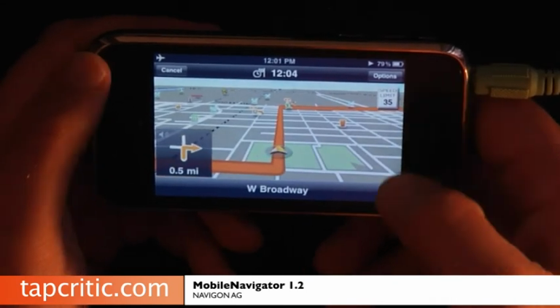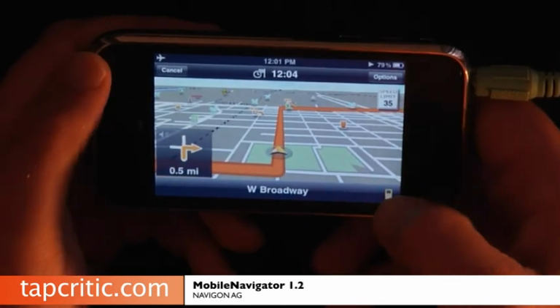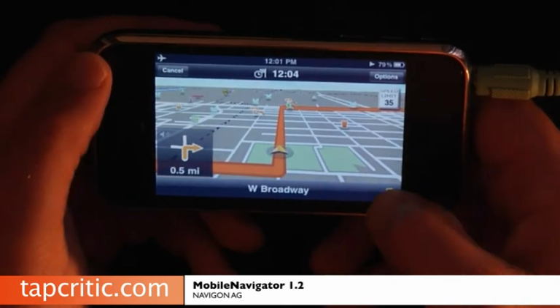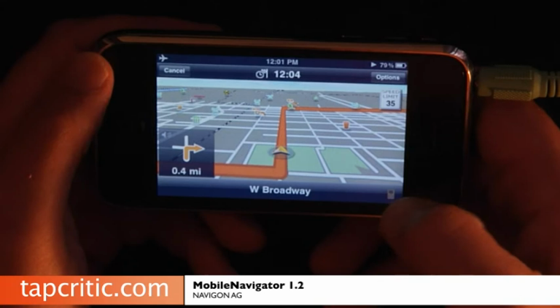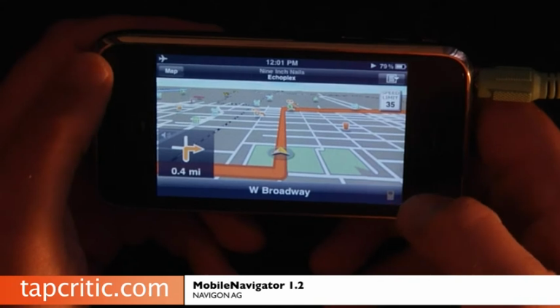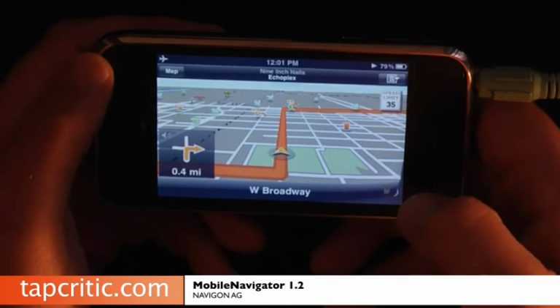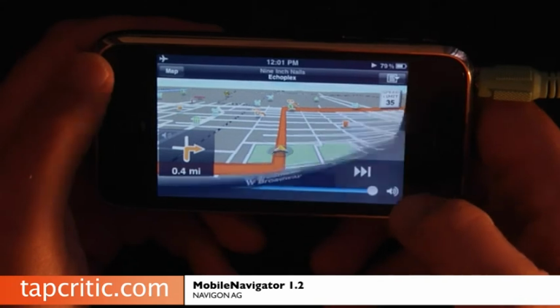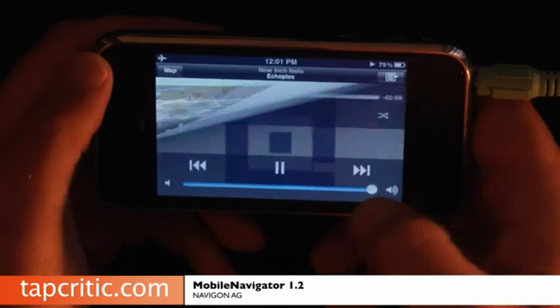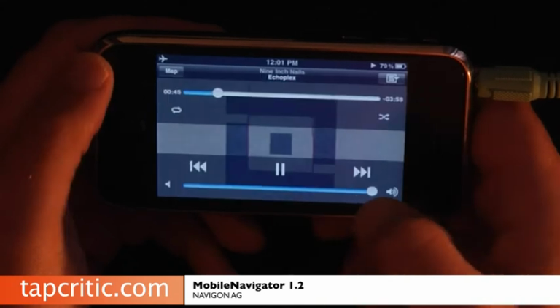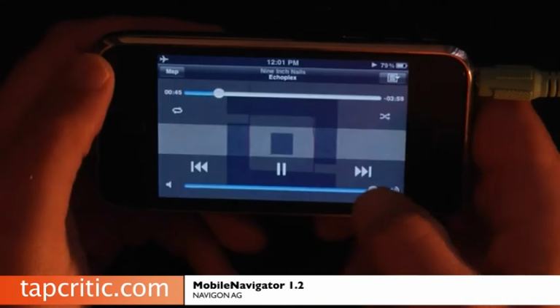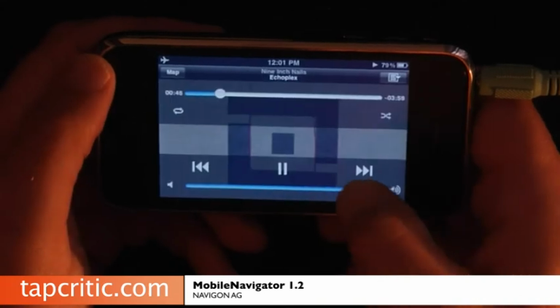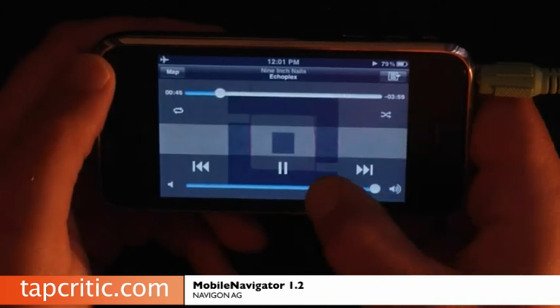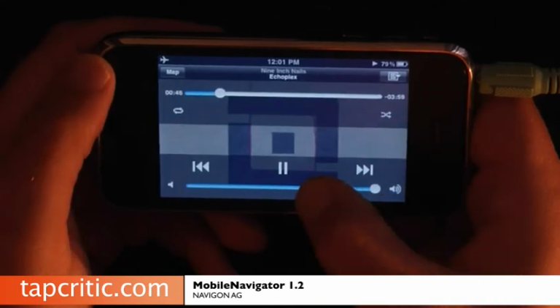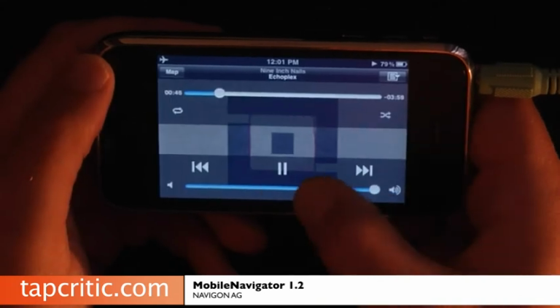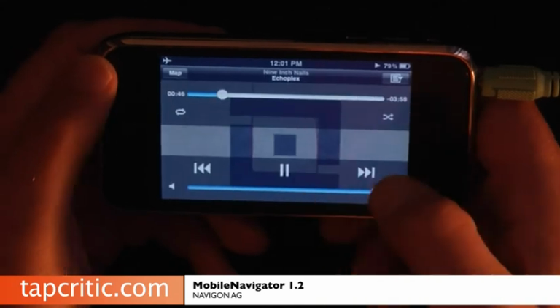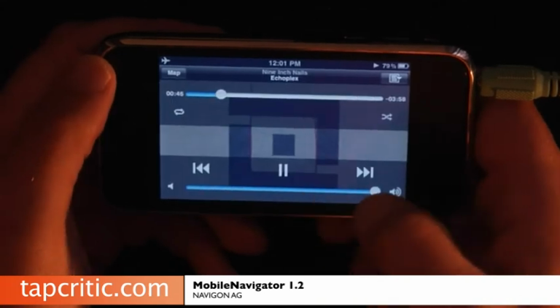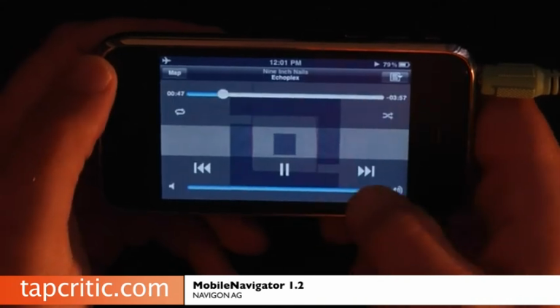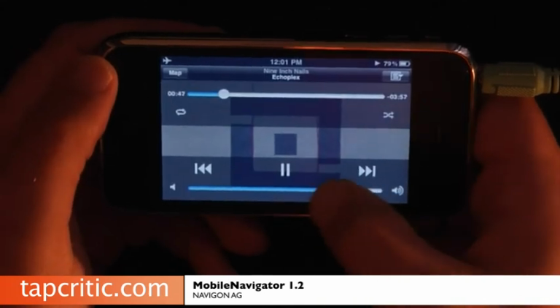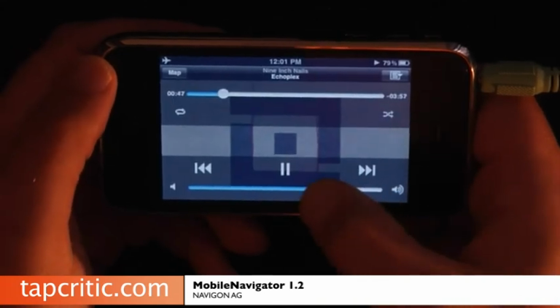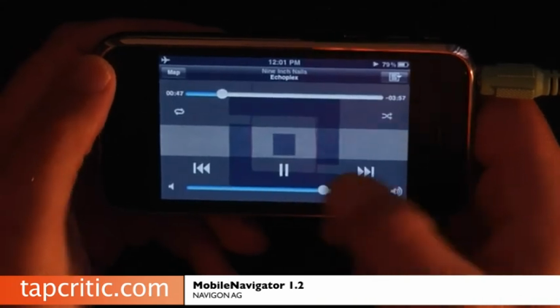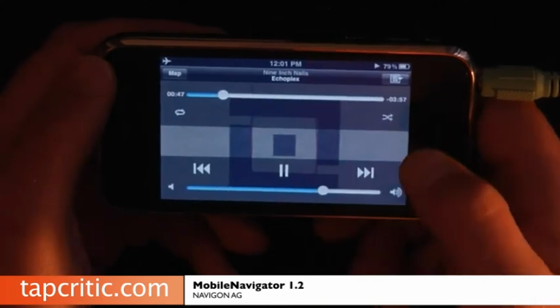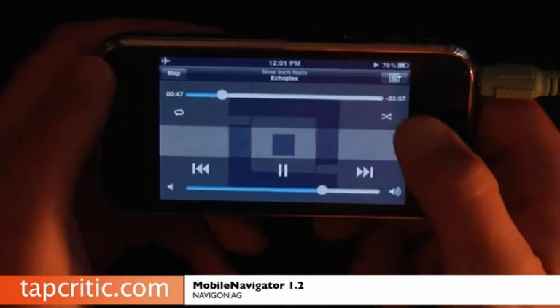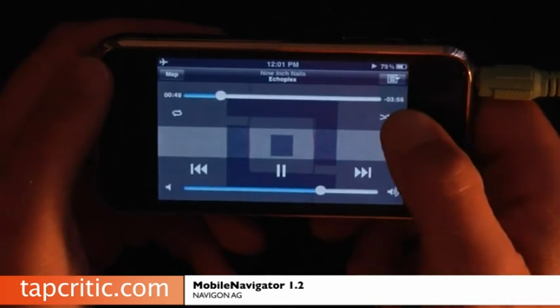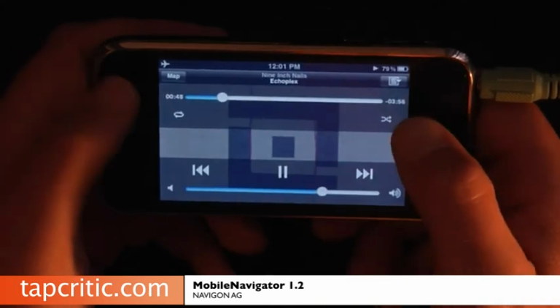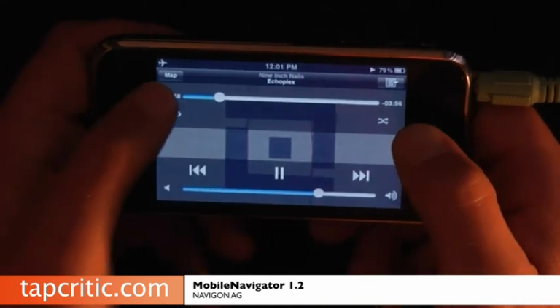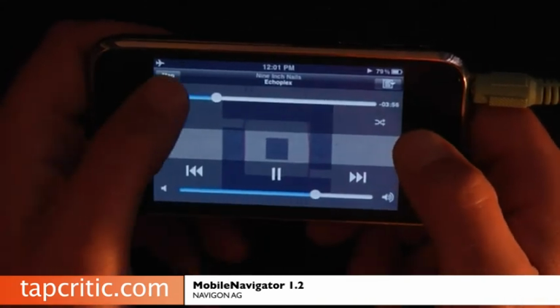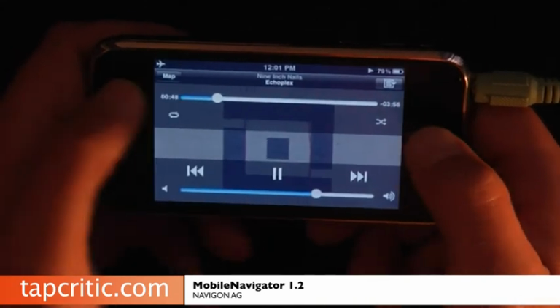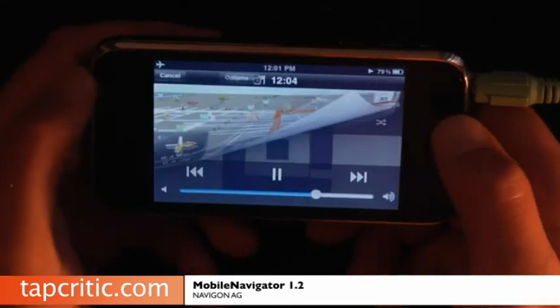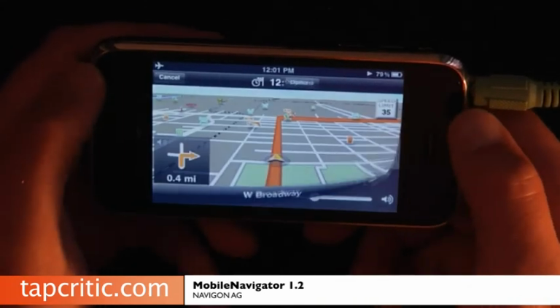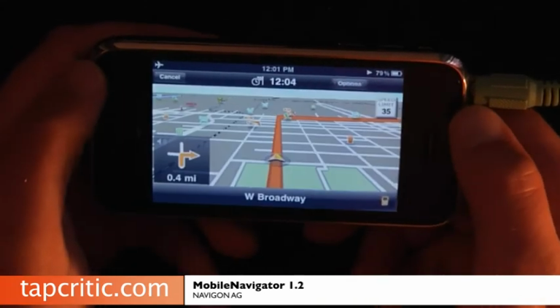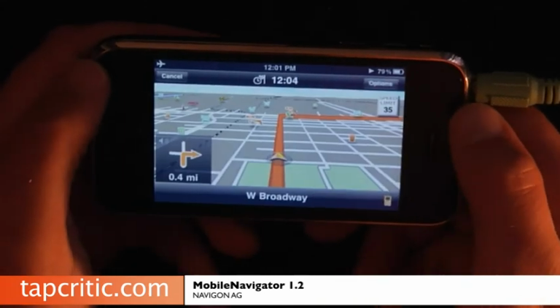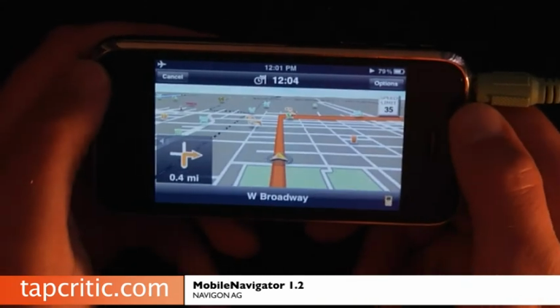At any time you can adjust the volume of your iPod. I'm going to hit Done here and go back to the map.